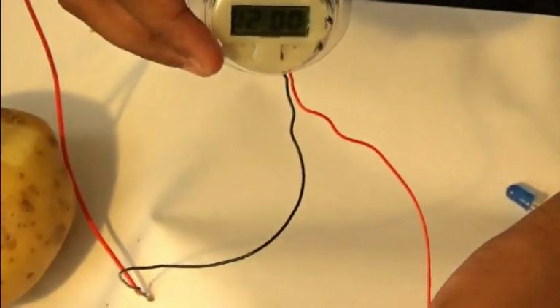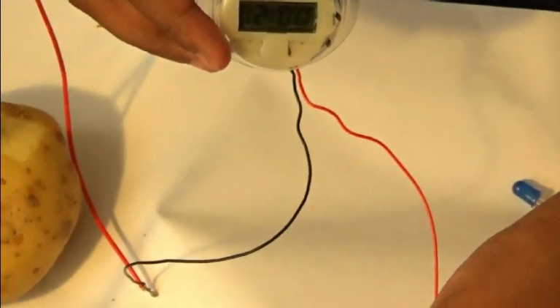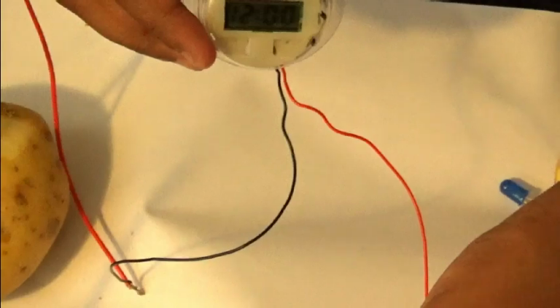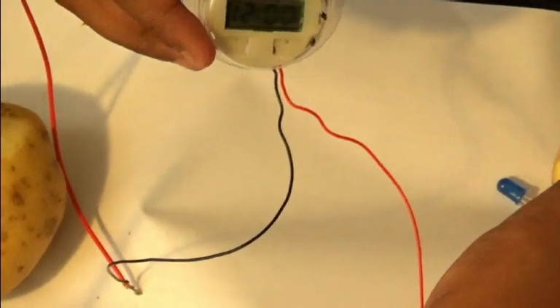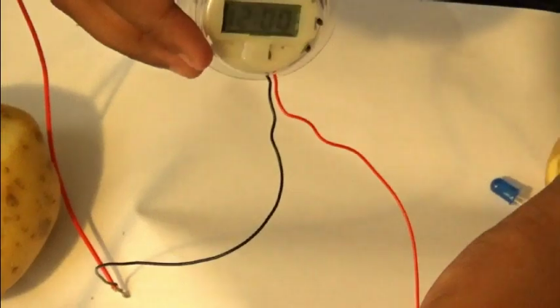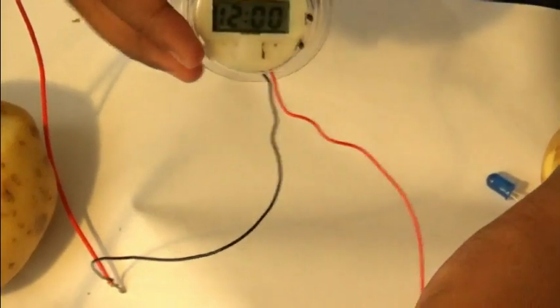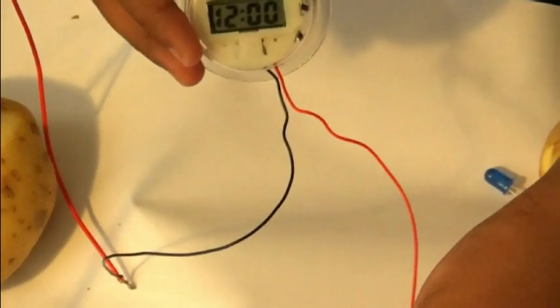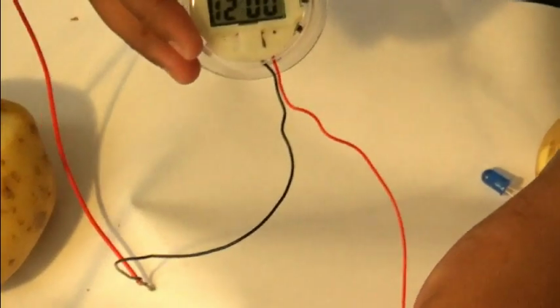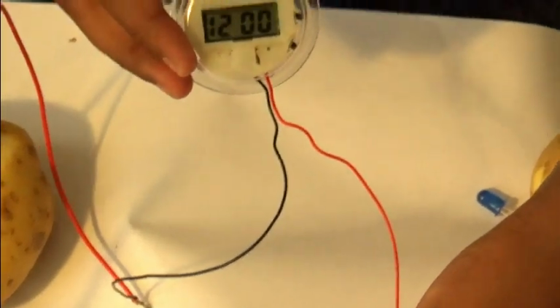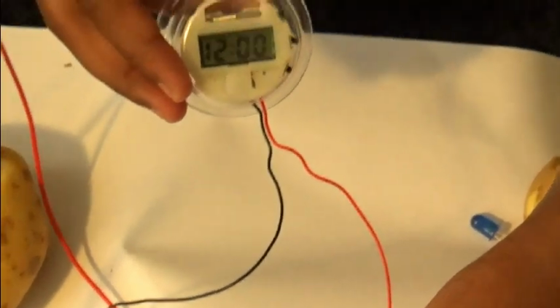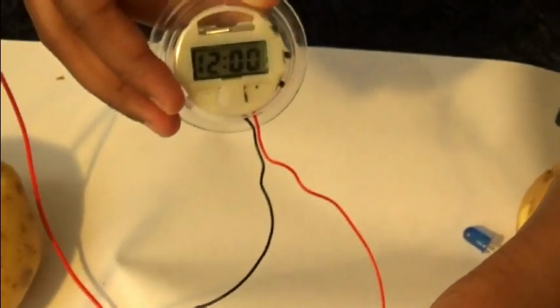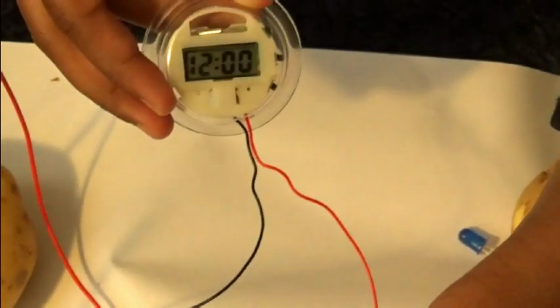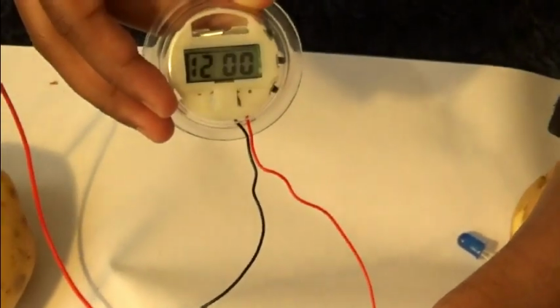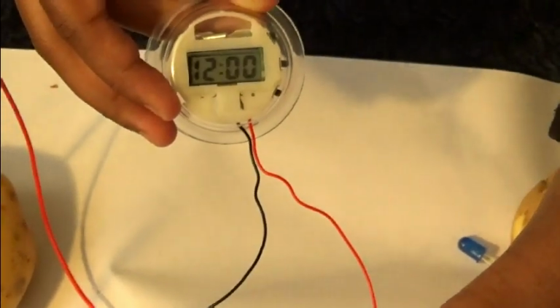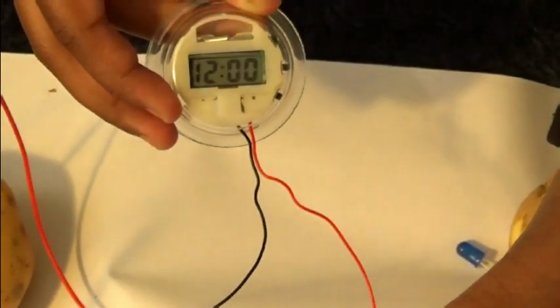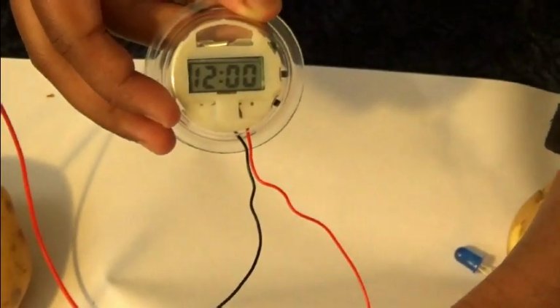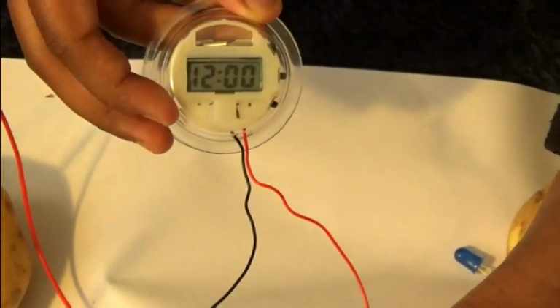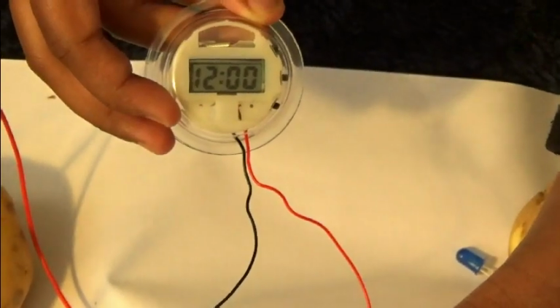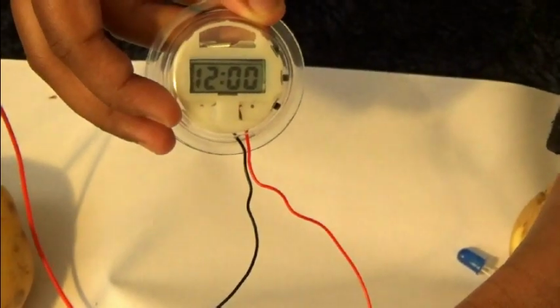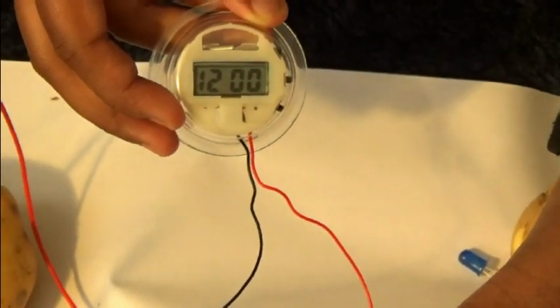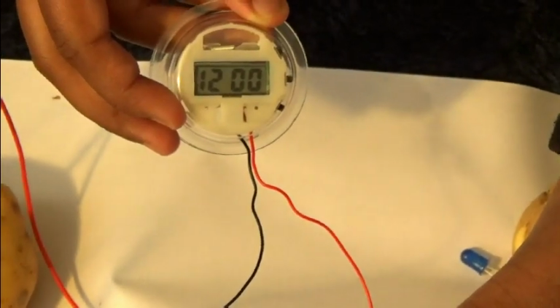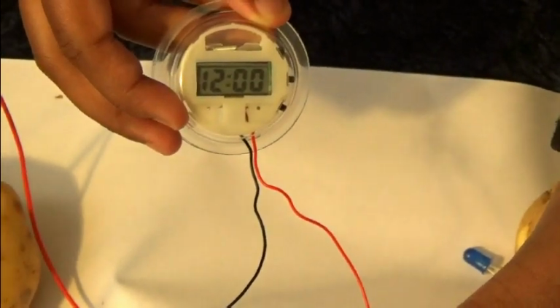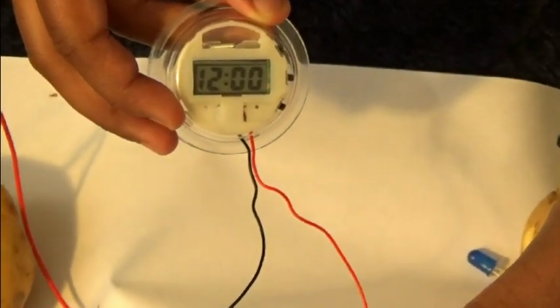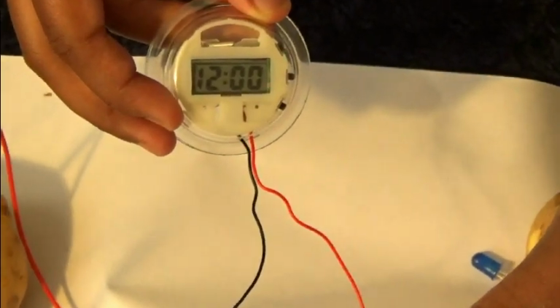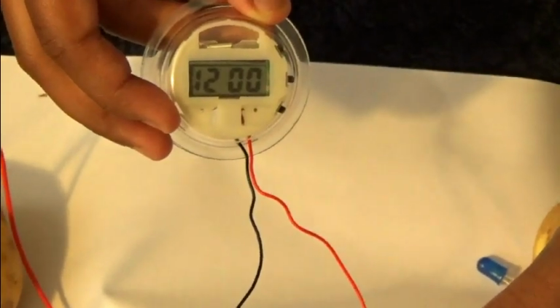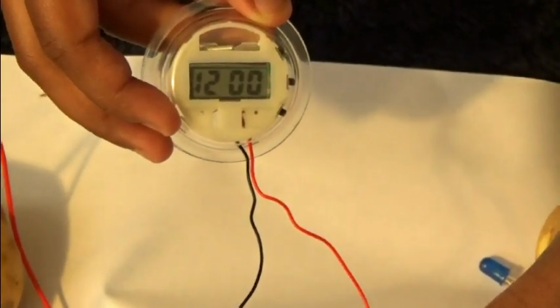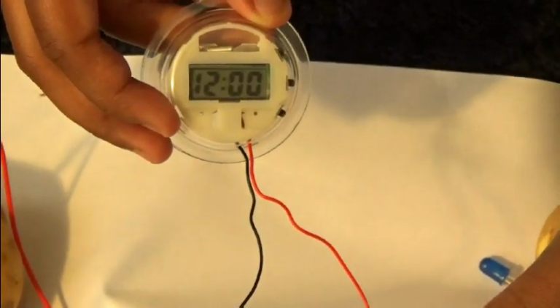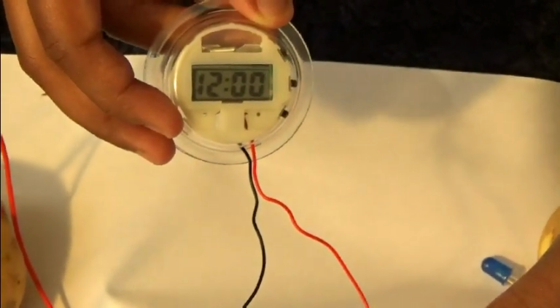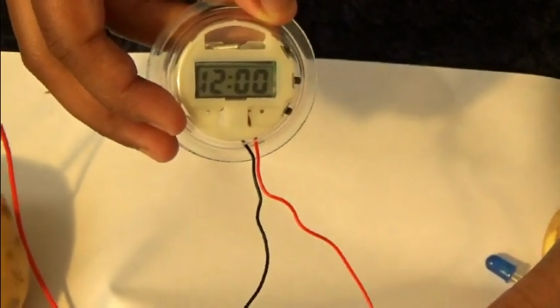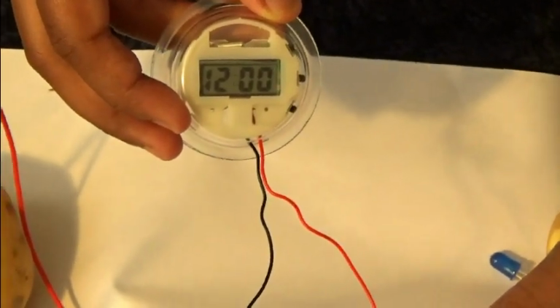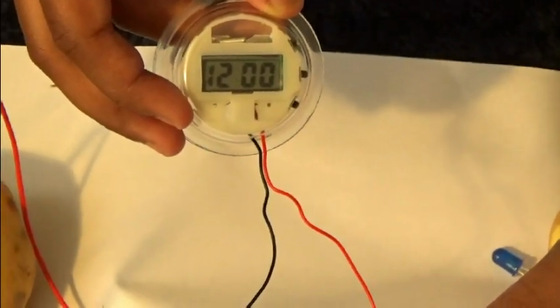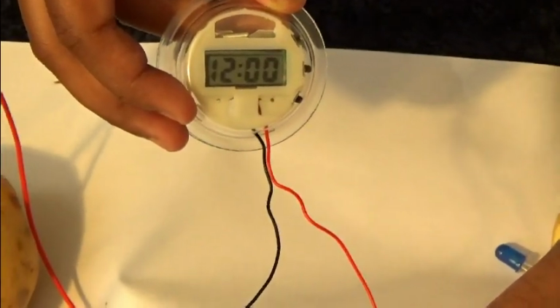It's working! The potato is acting like a battery for the clock.